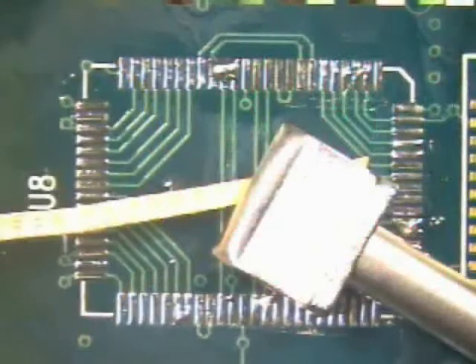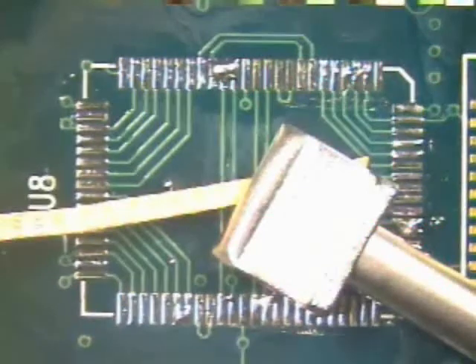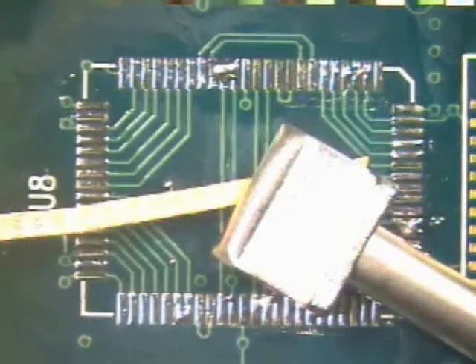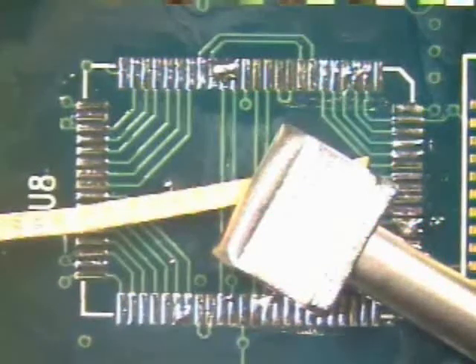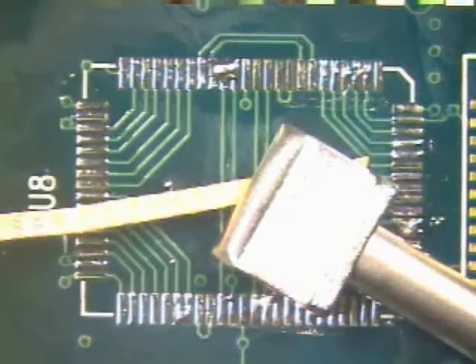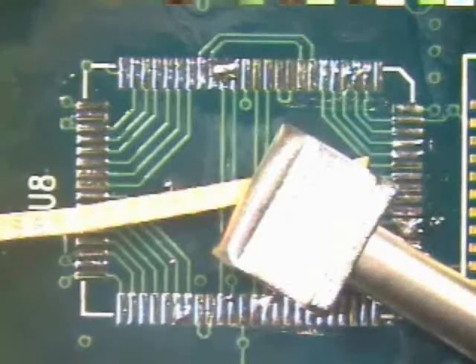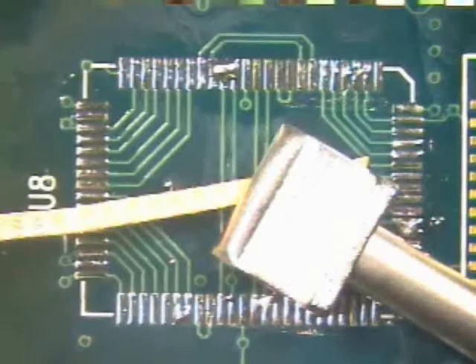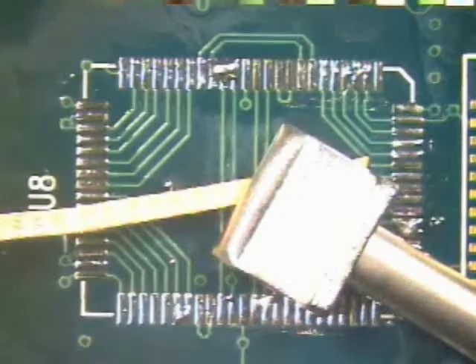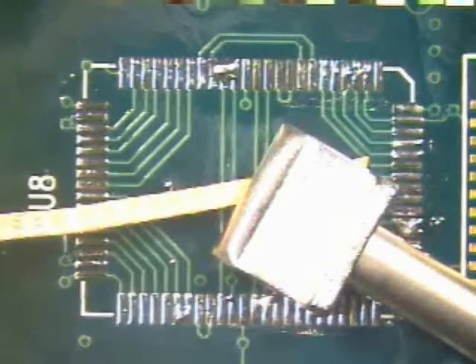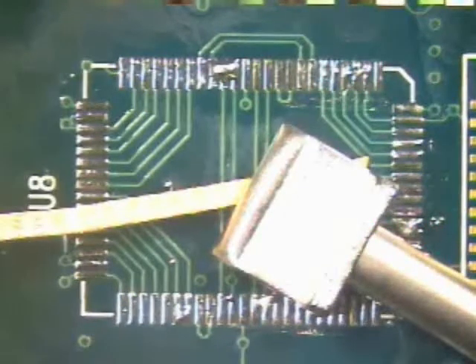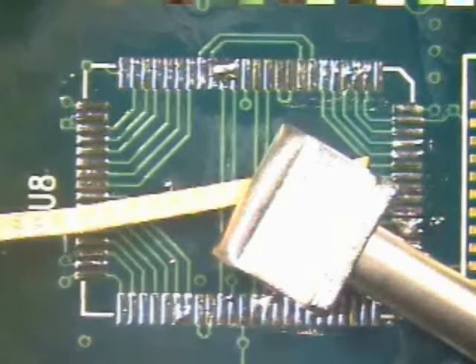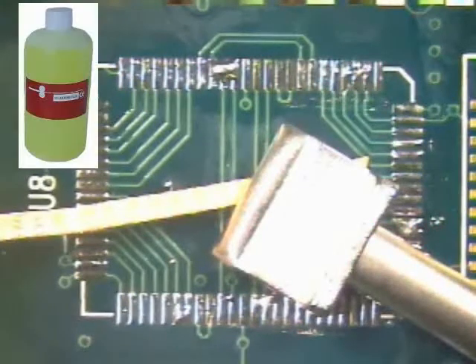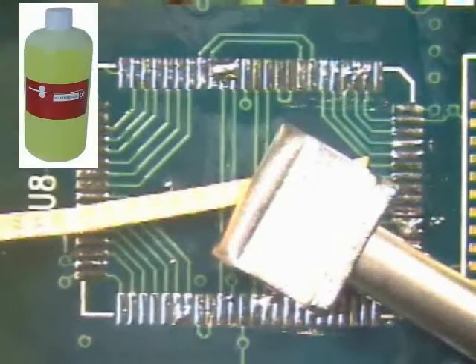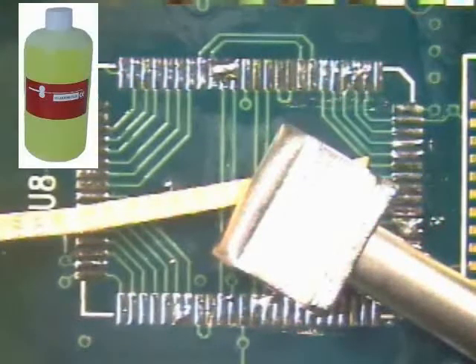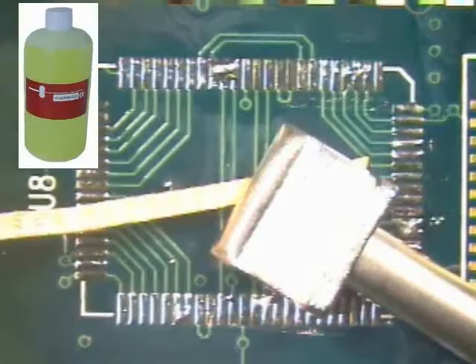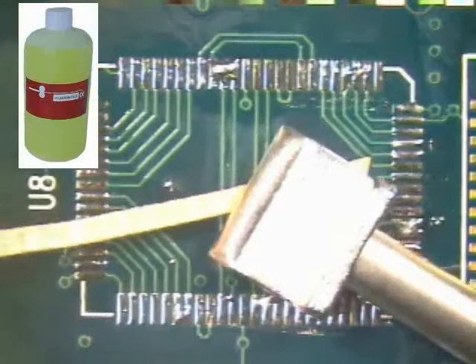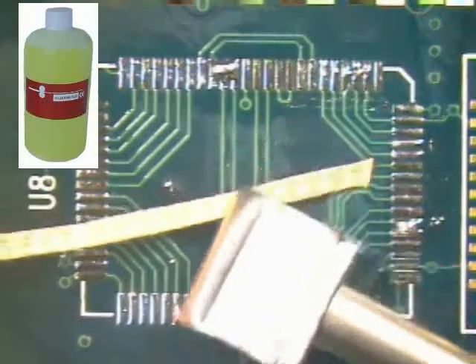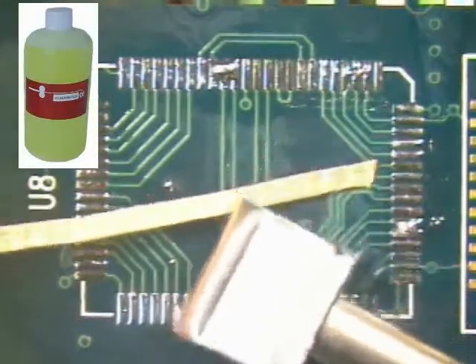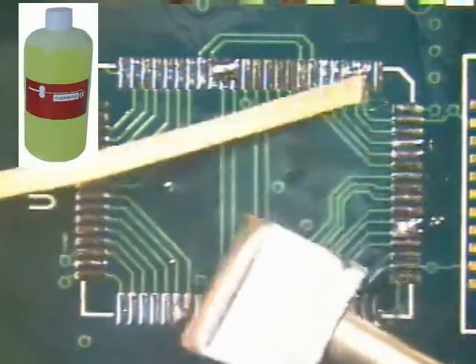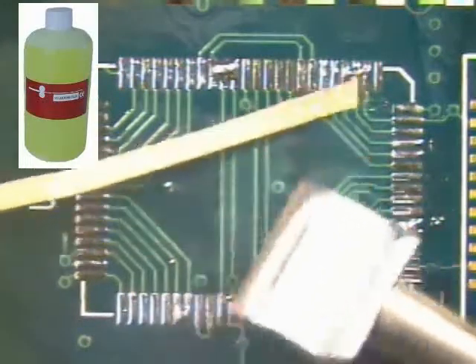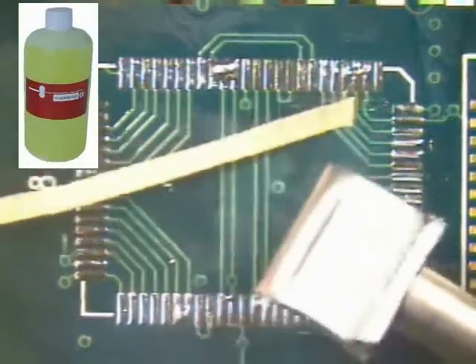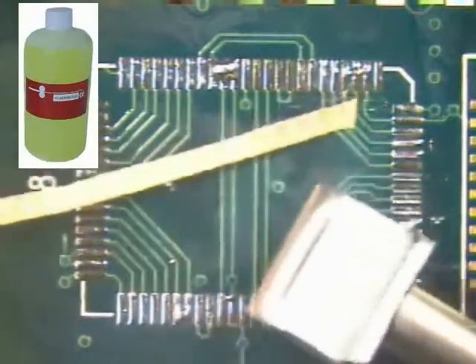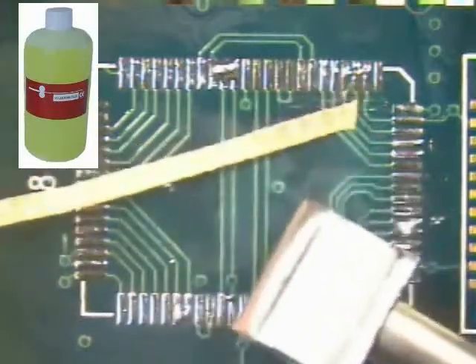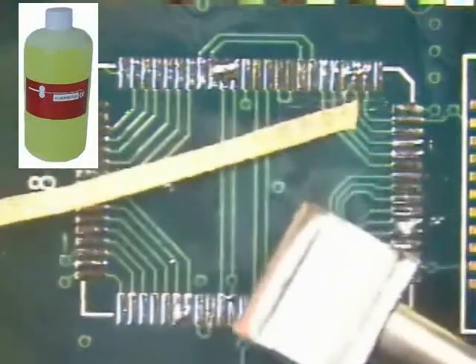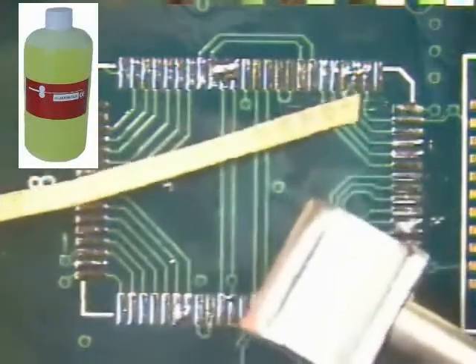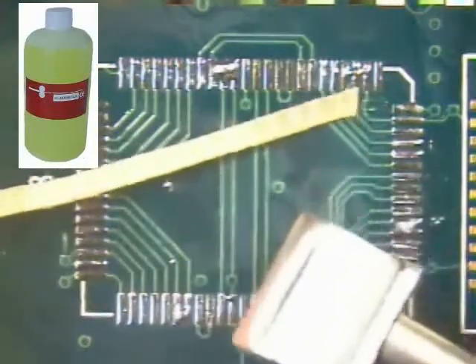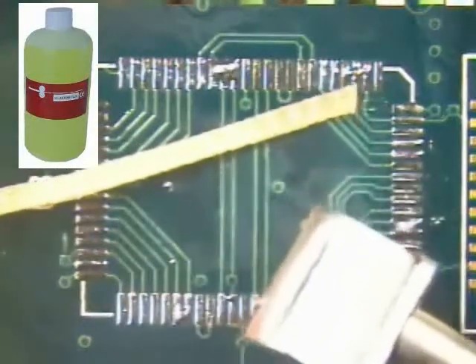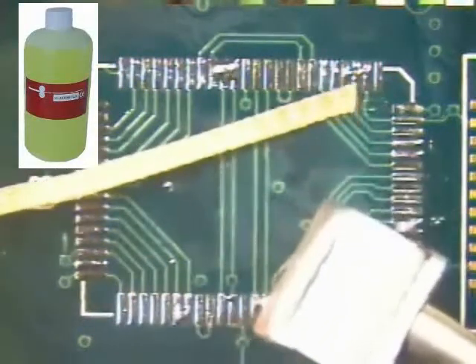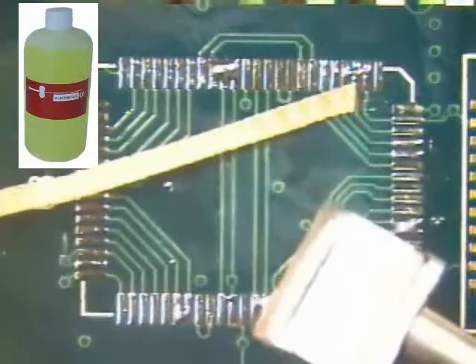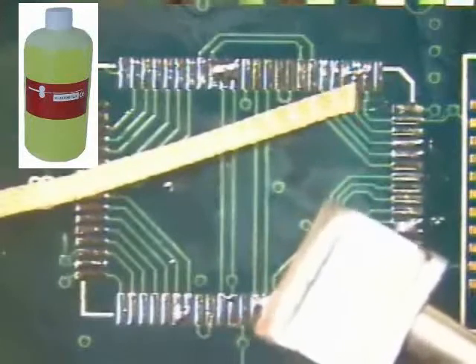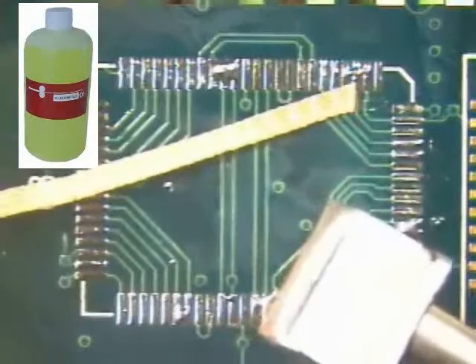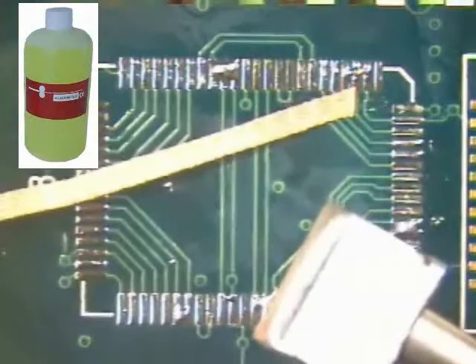To perform this procedure, you will need no-clean flux, a number three solder wick, and a blade tip.